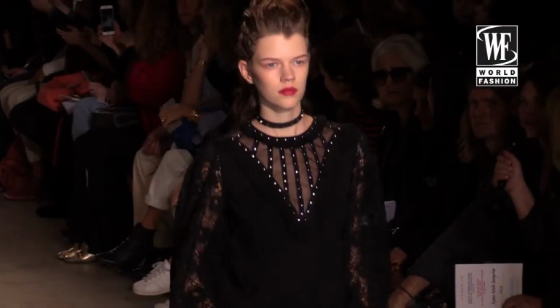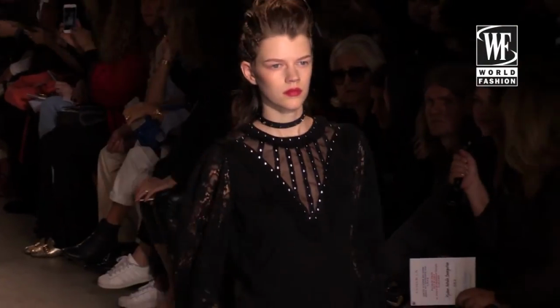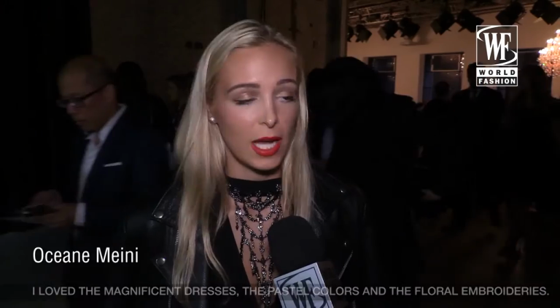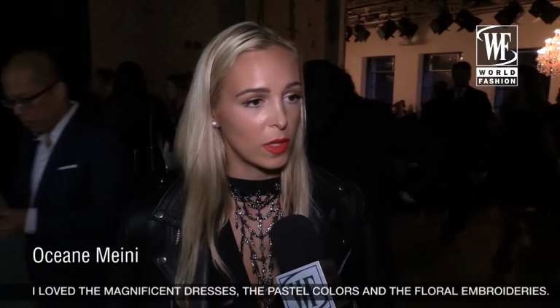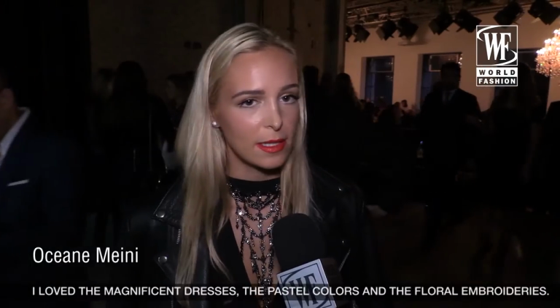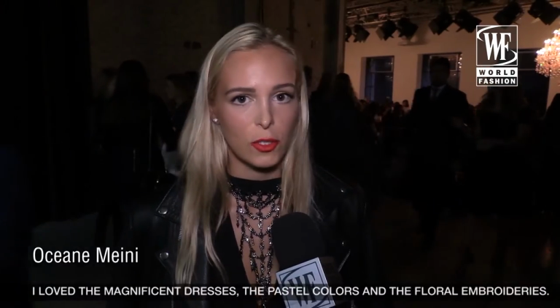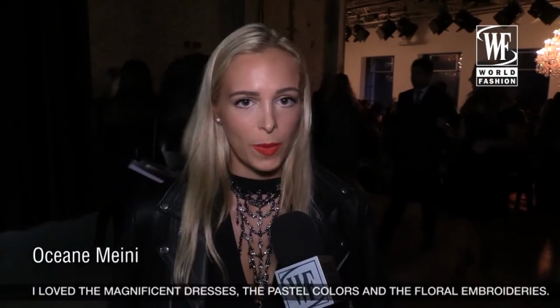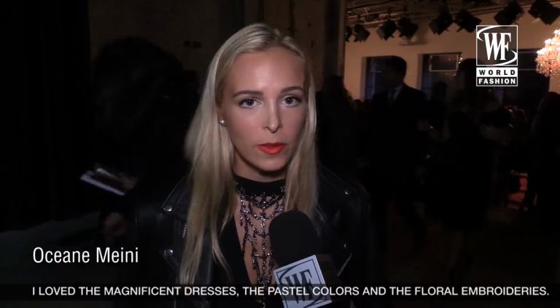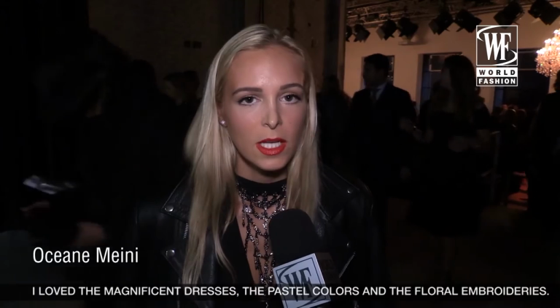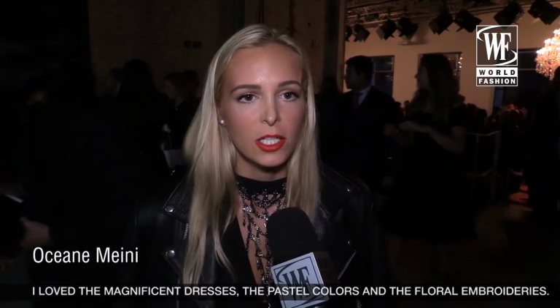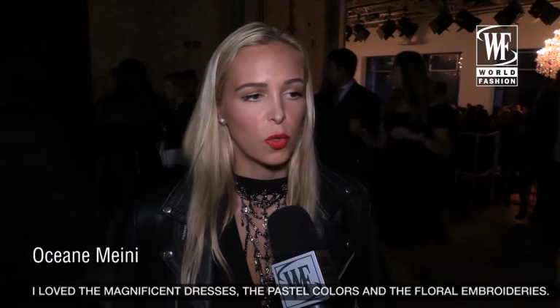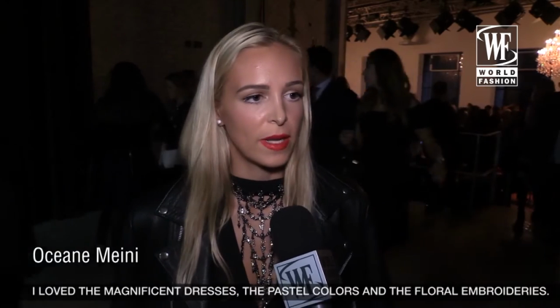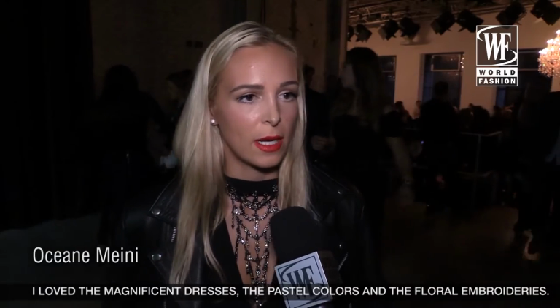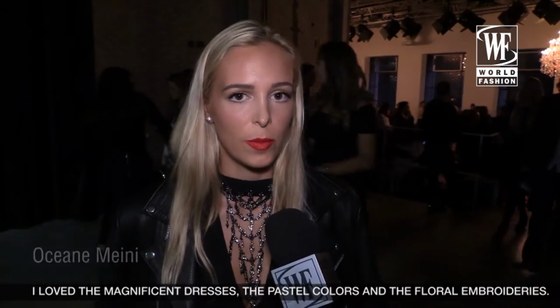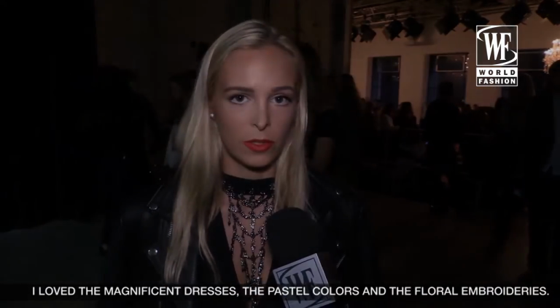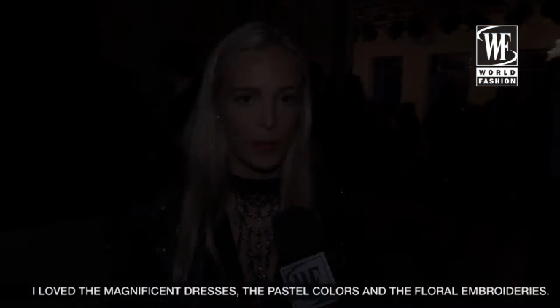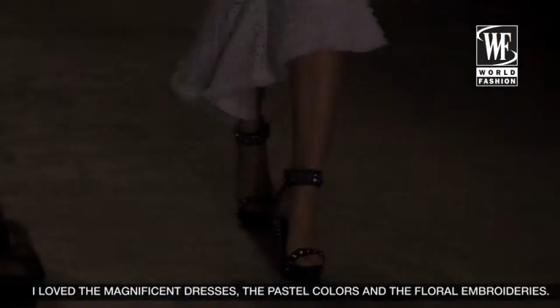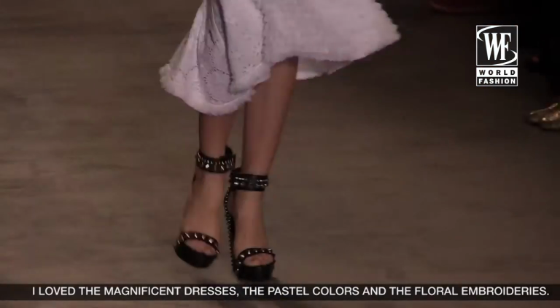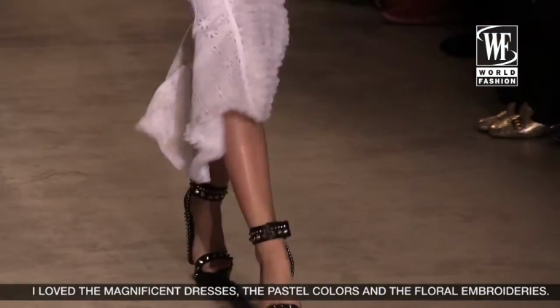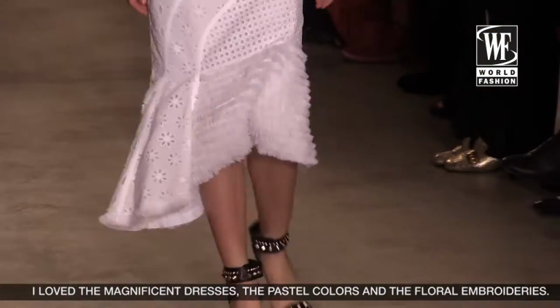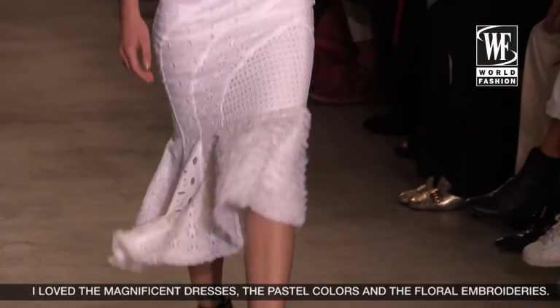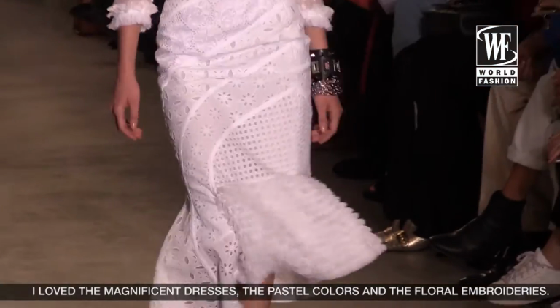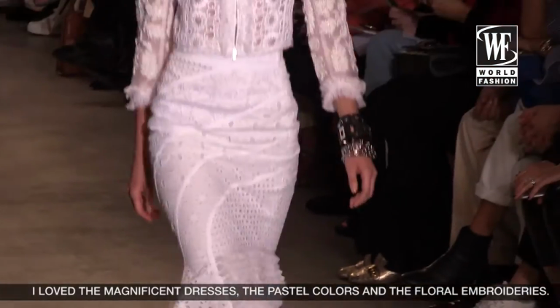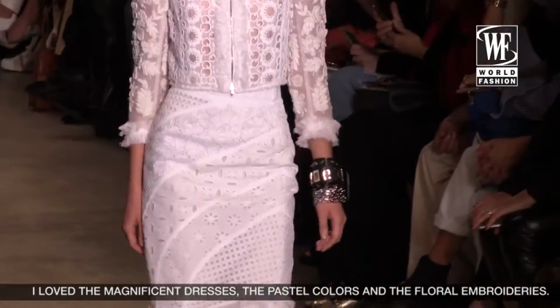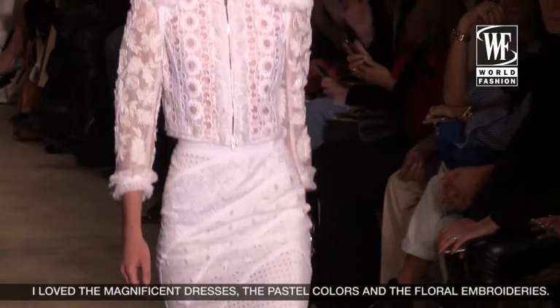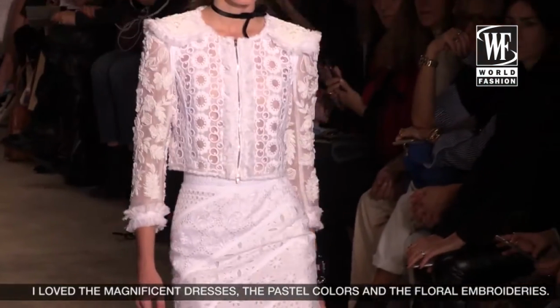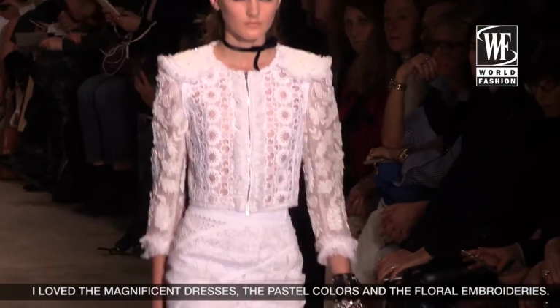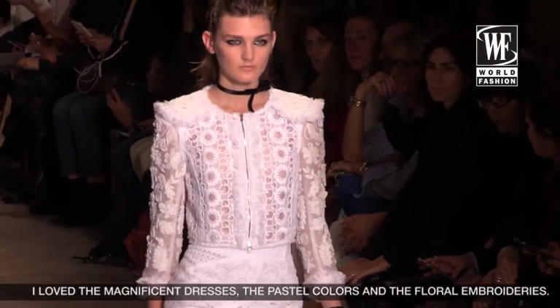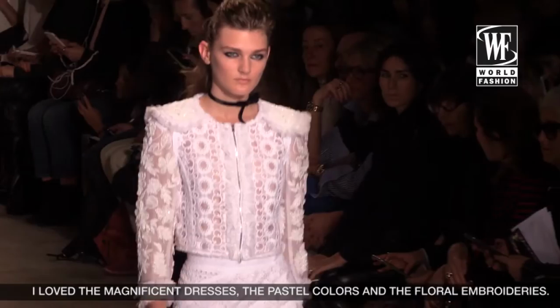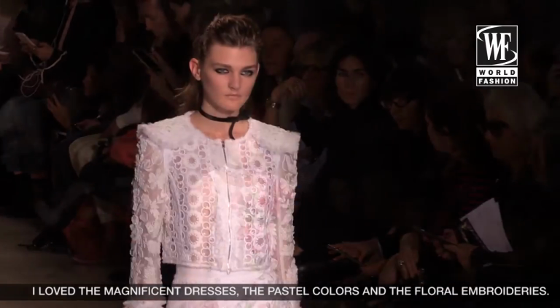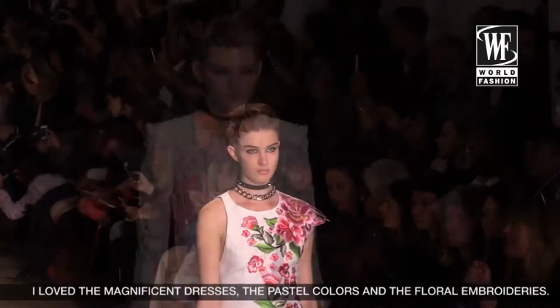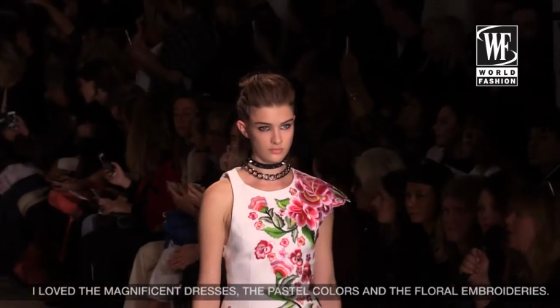I loved it, it was great! I found the beautiful clothes, the pastel colors with the flowers — it was great!